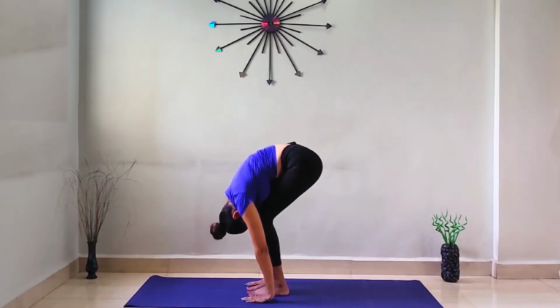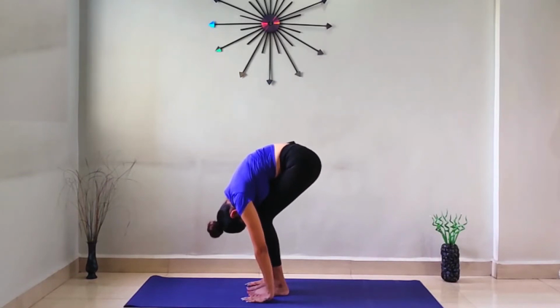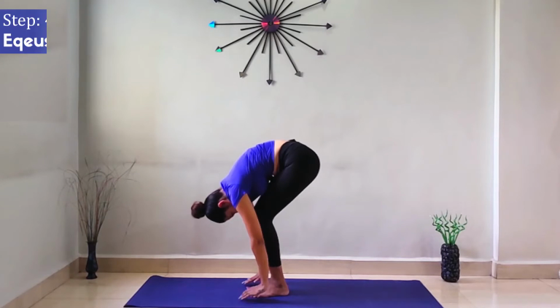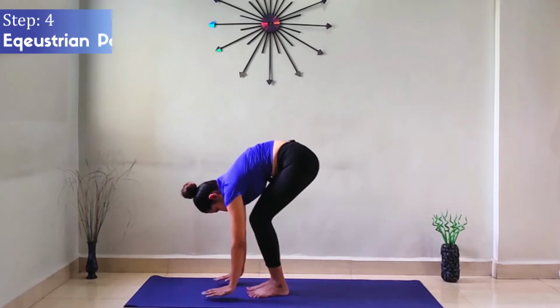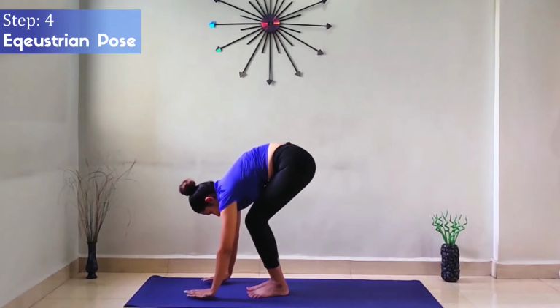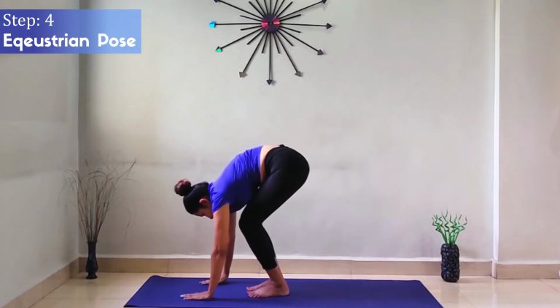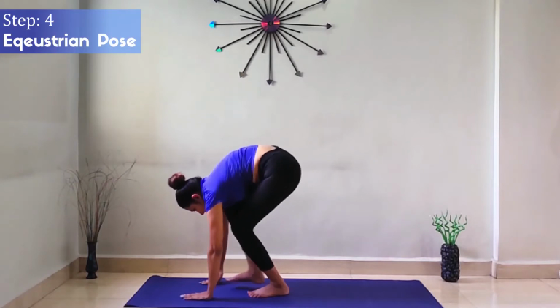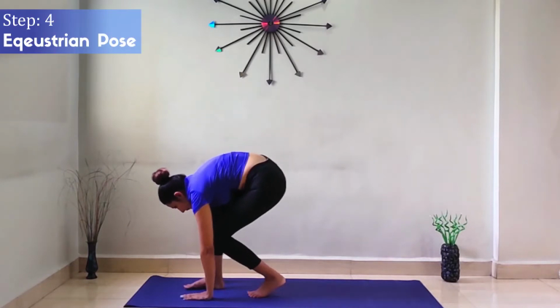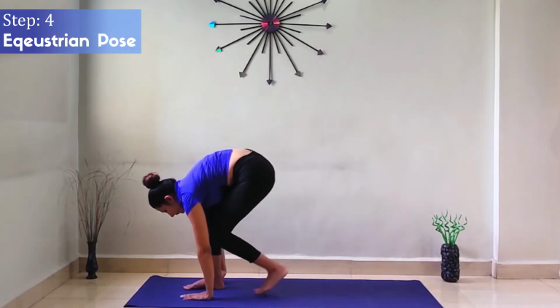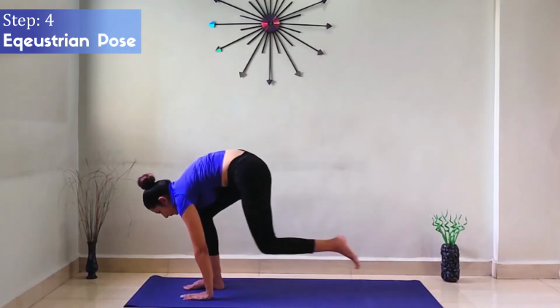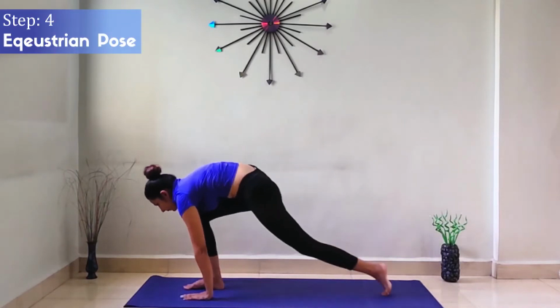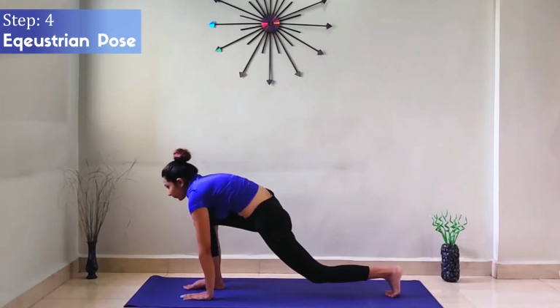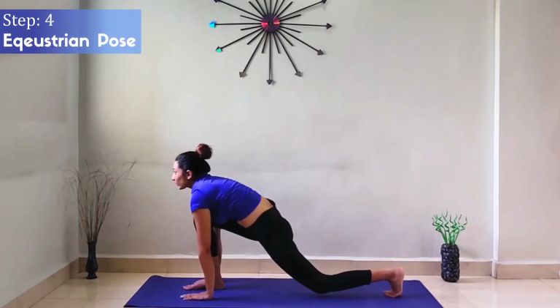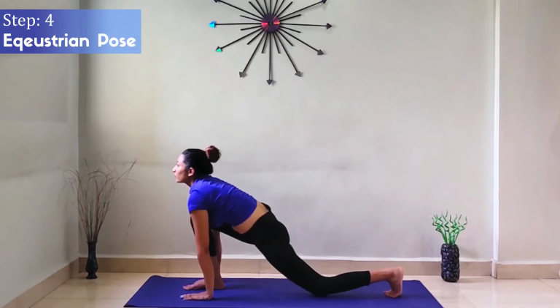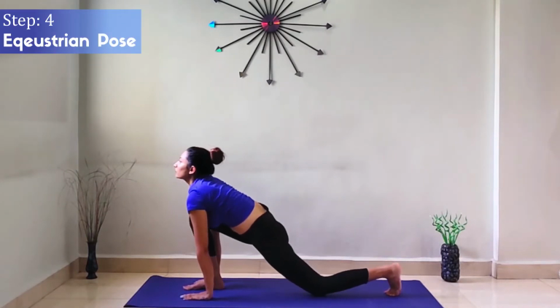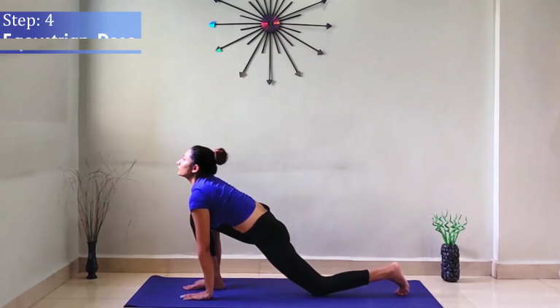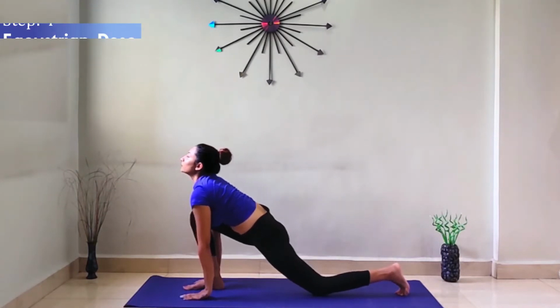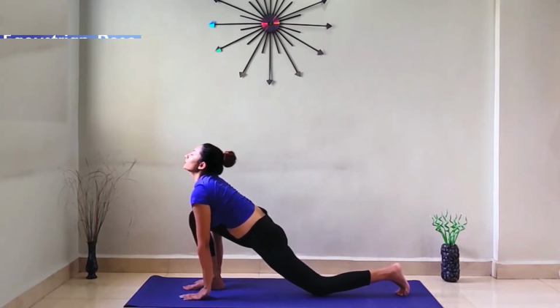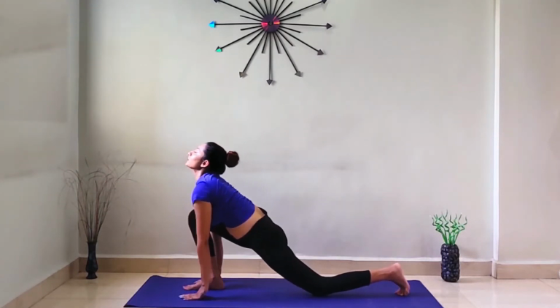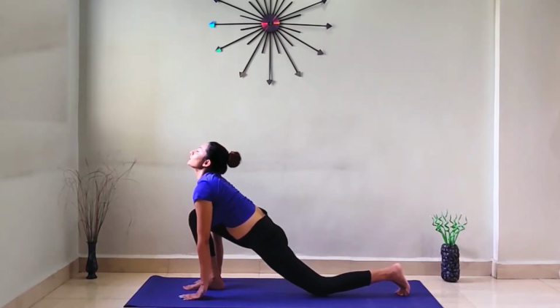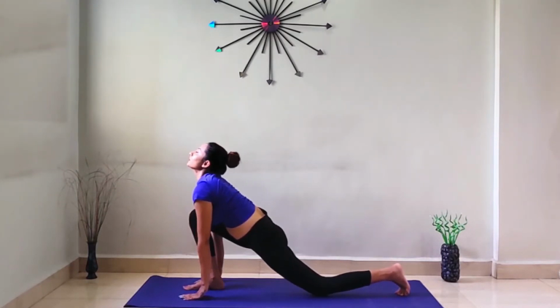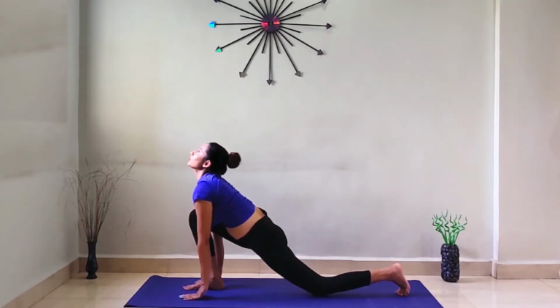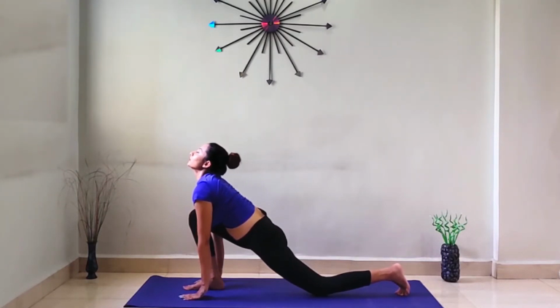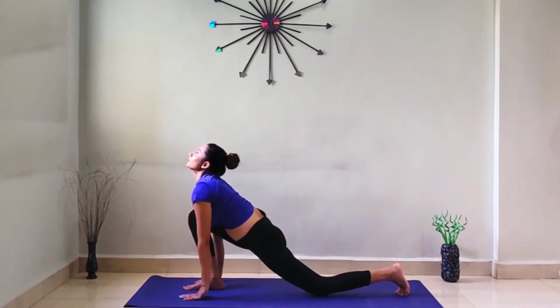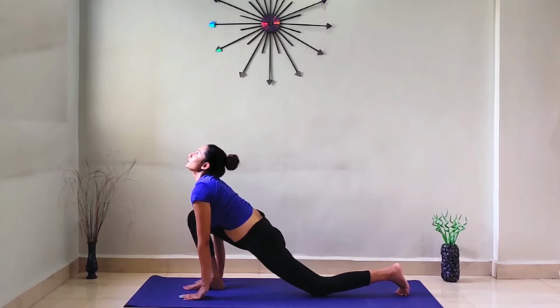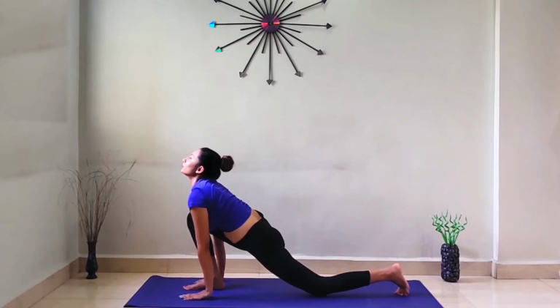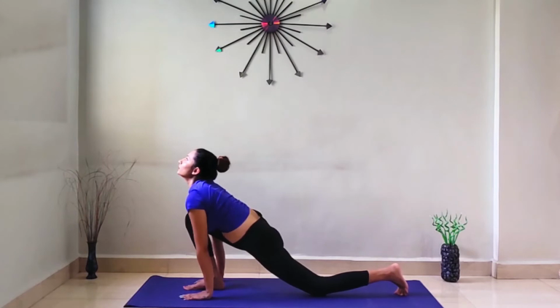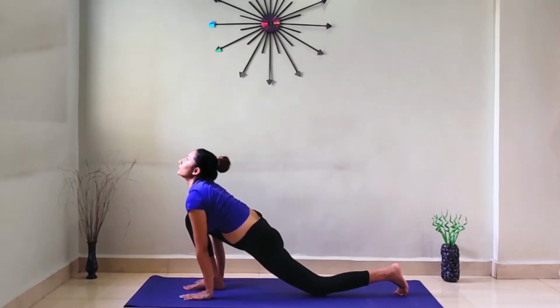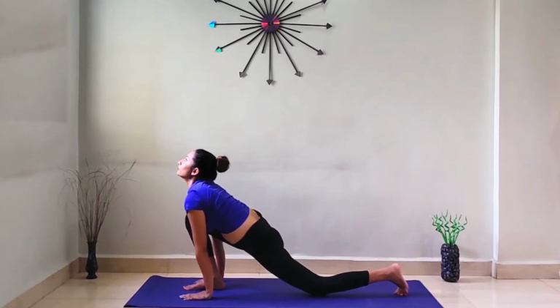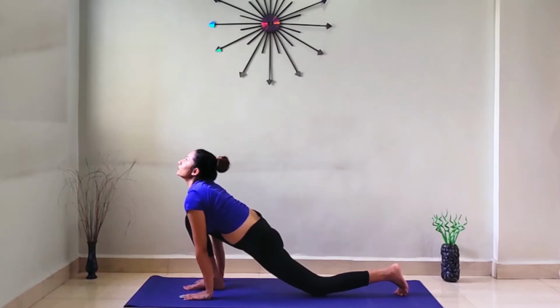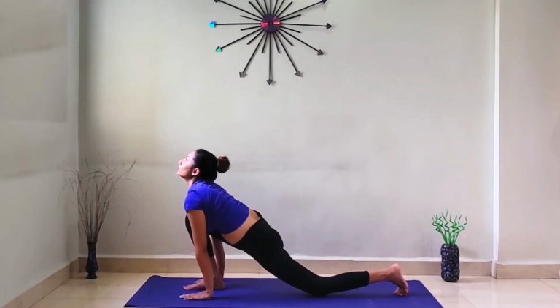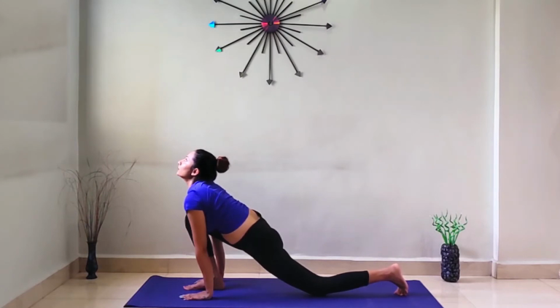Step 4: Equestrian Pose. While inhaling, stretch your left leg back and try to bend back. Hold for some time.